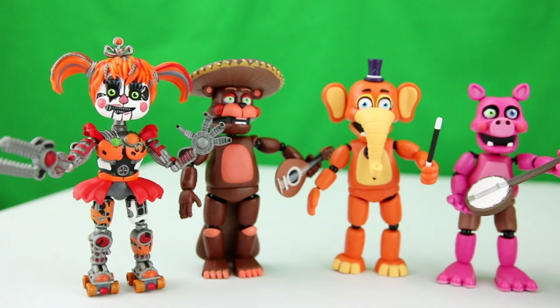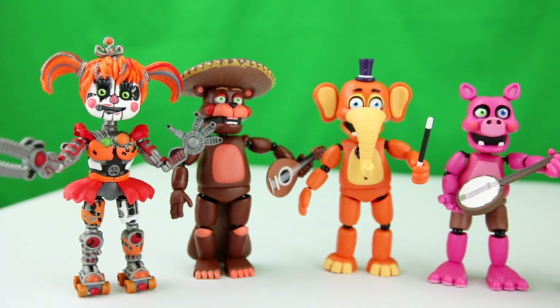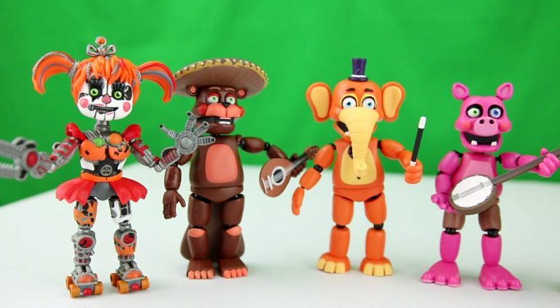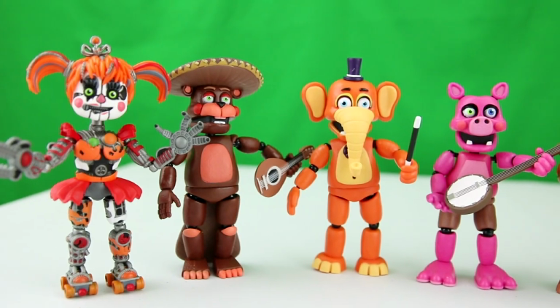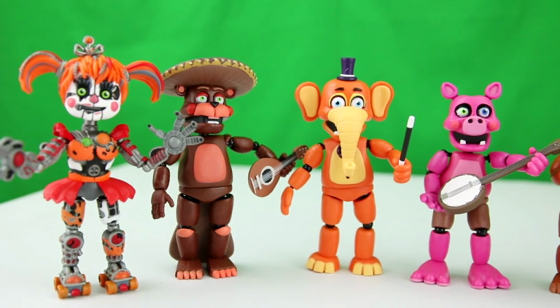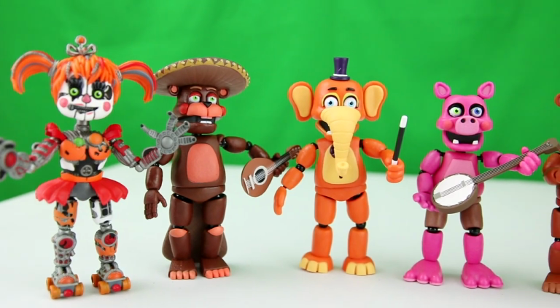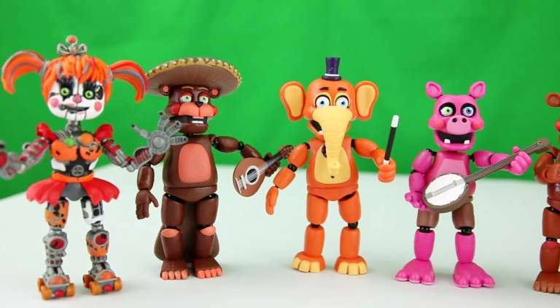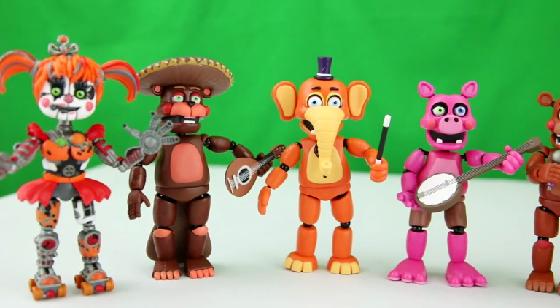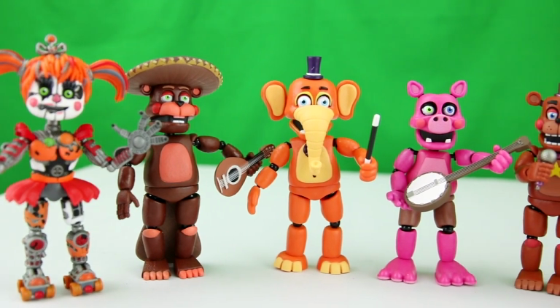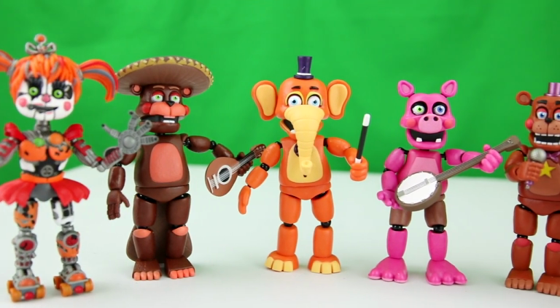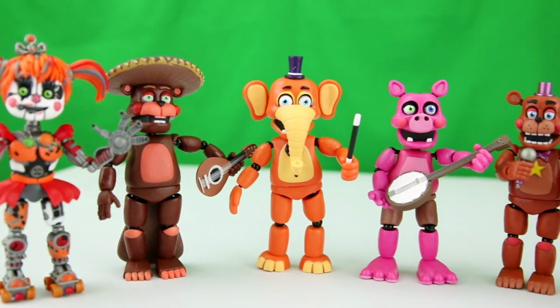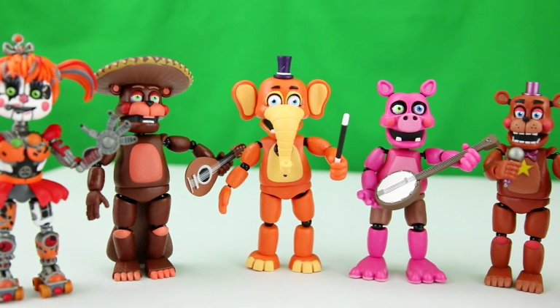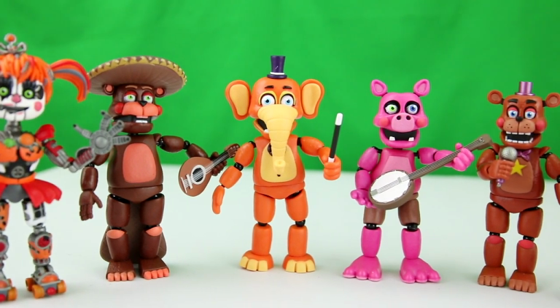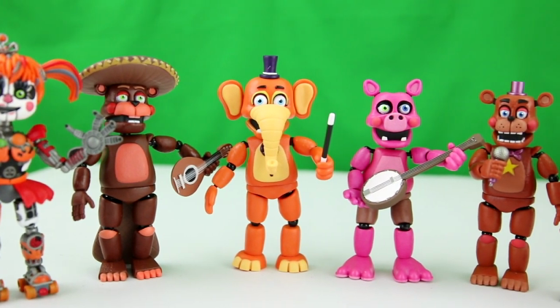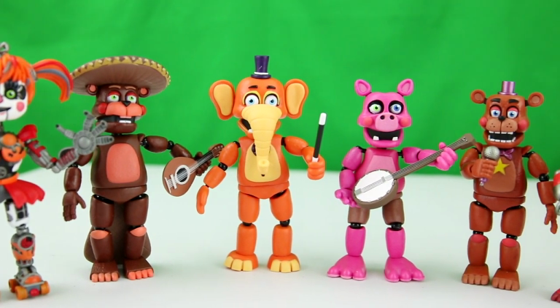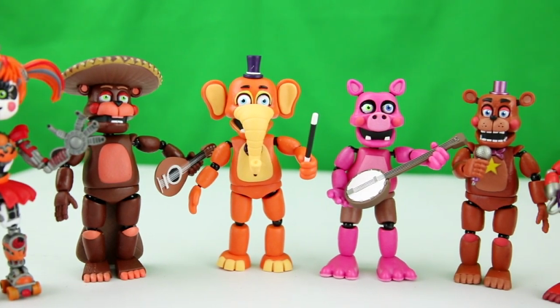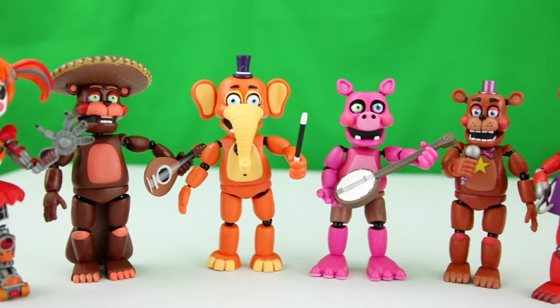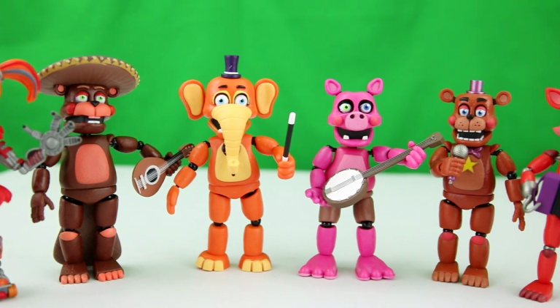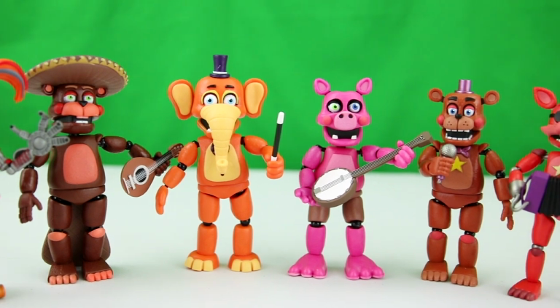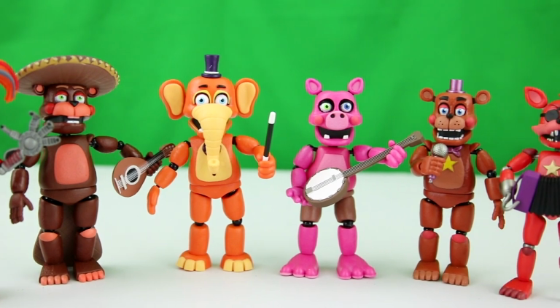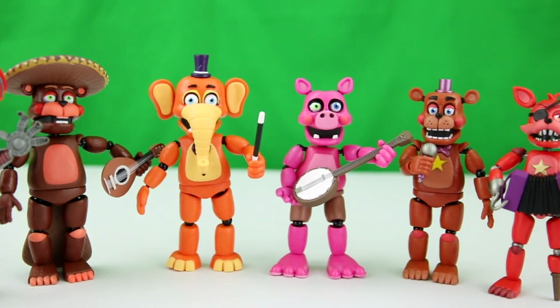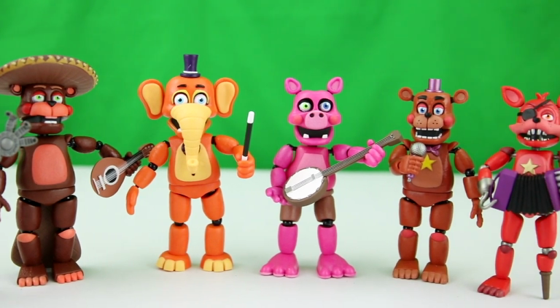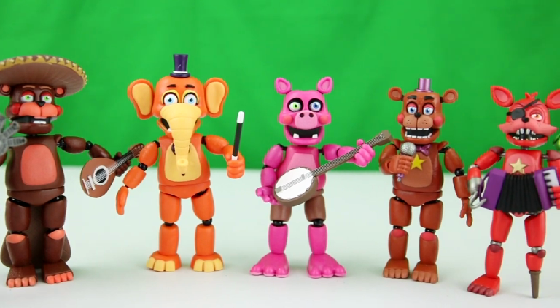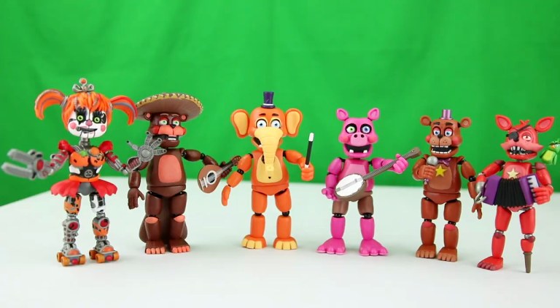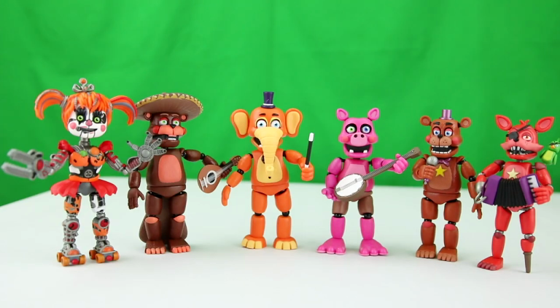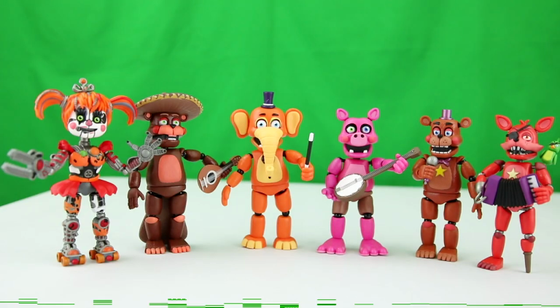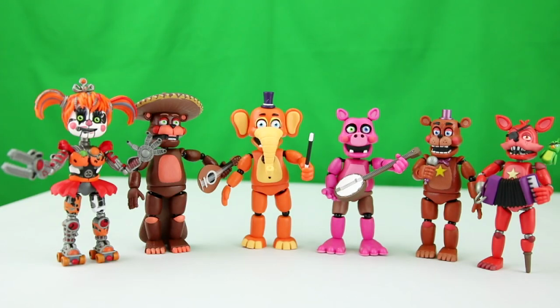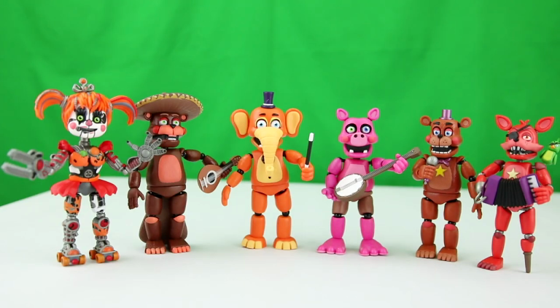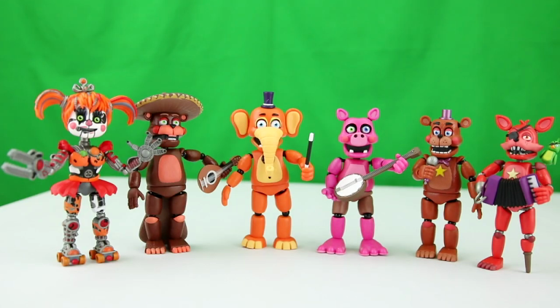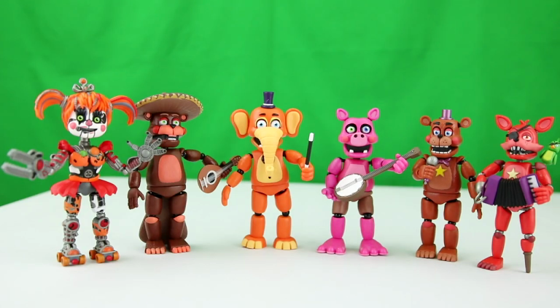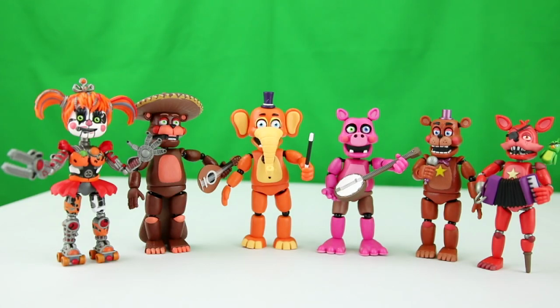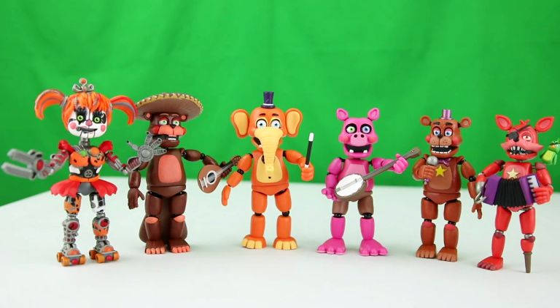When you collect all five, as I mentioned before, you get Scrap Baby. I hope you guys enjoyed this video. Please like, subscribe, share with your friends. Until next time, peace out.